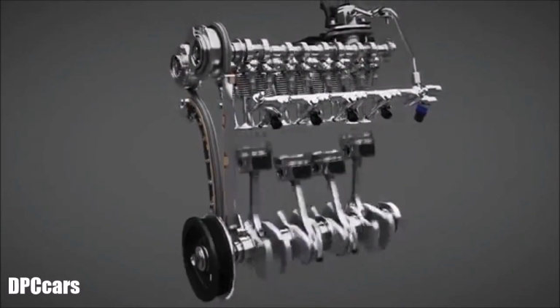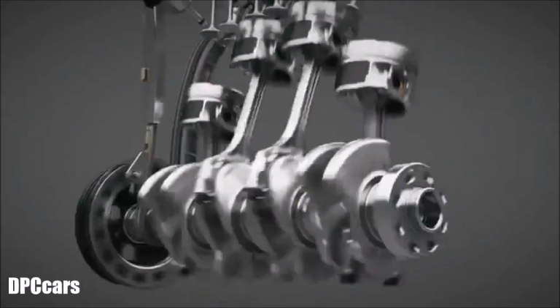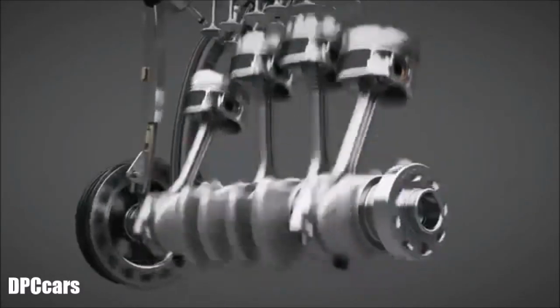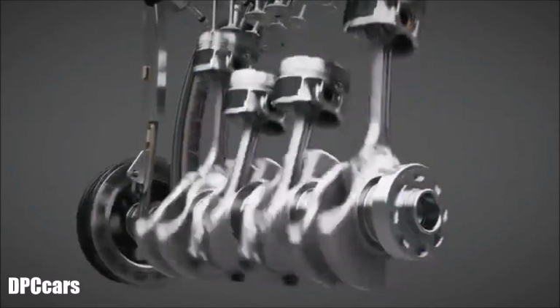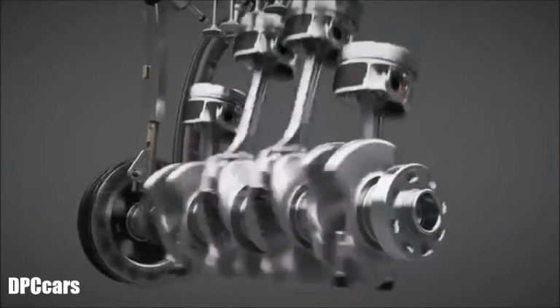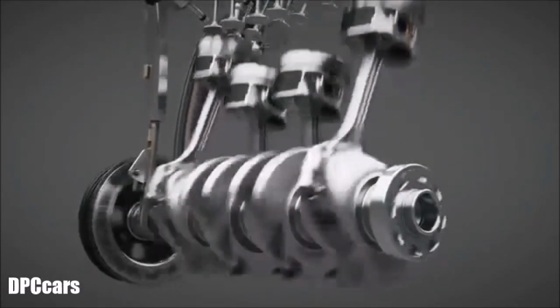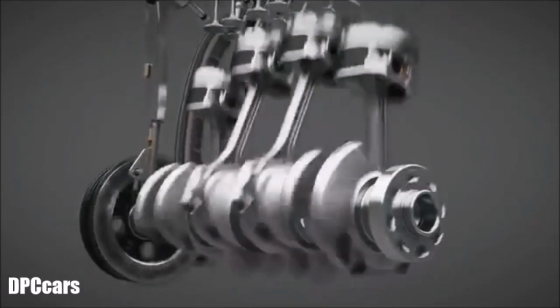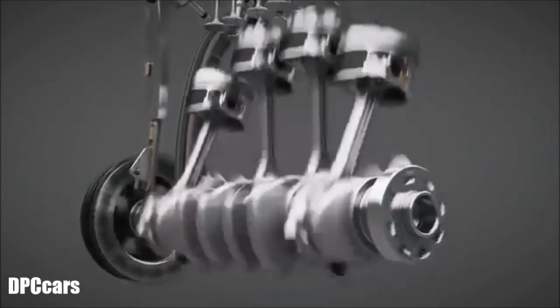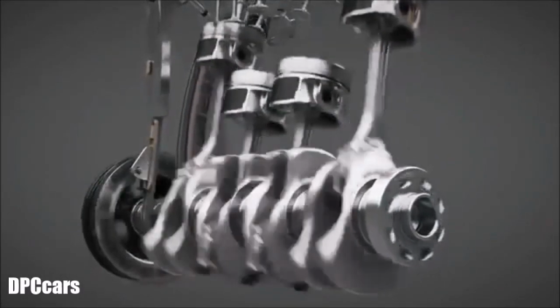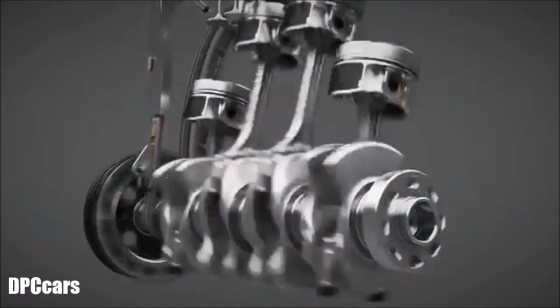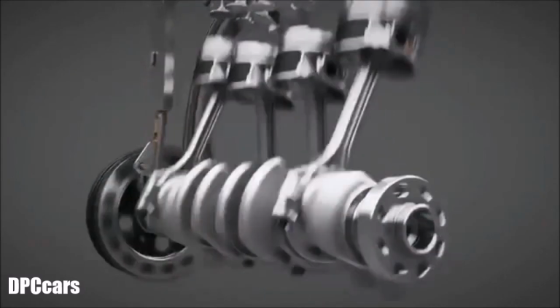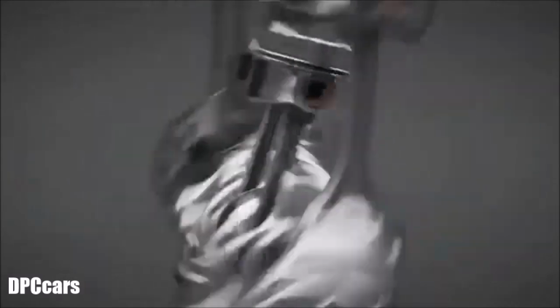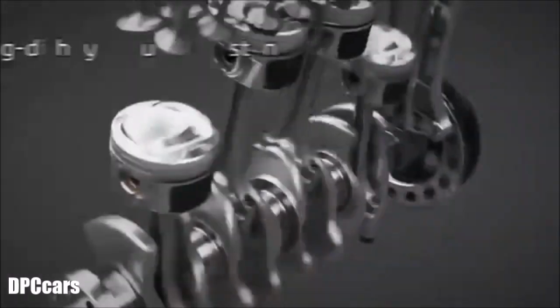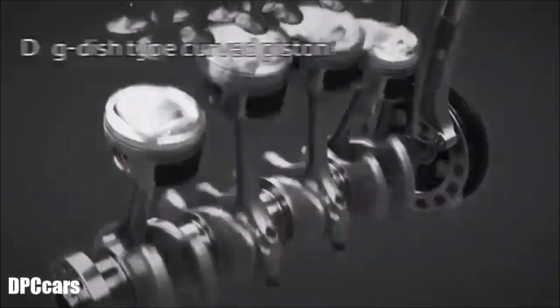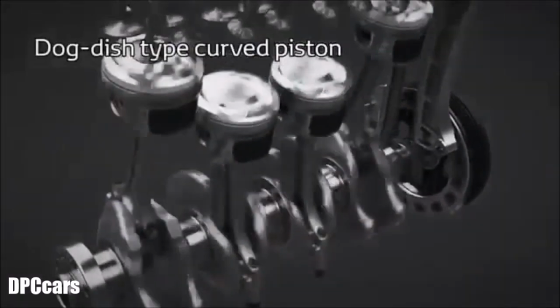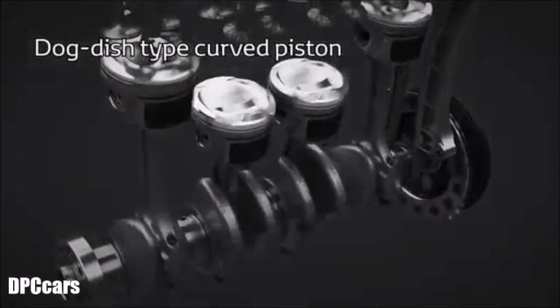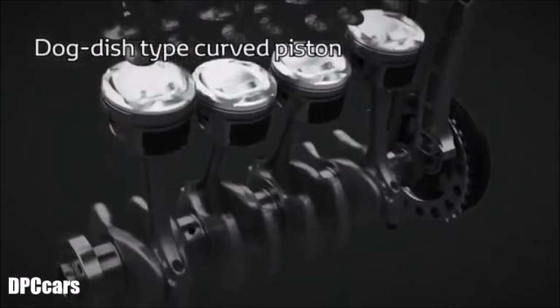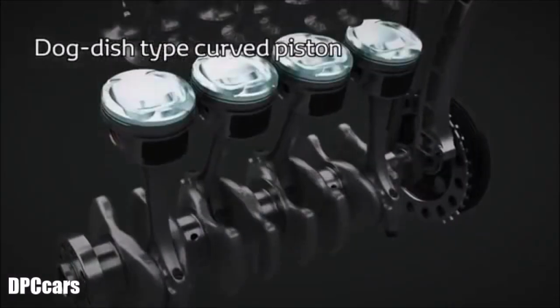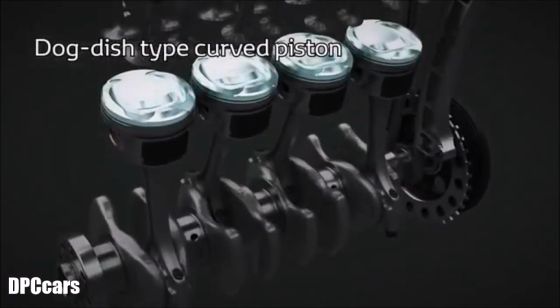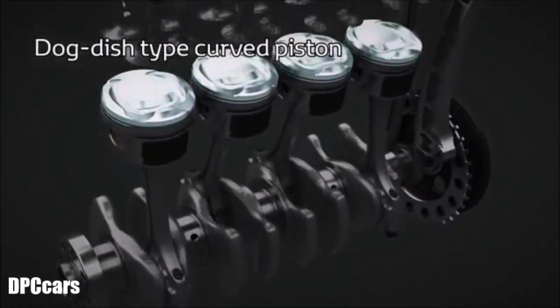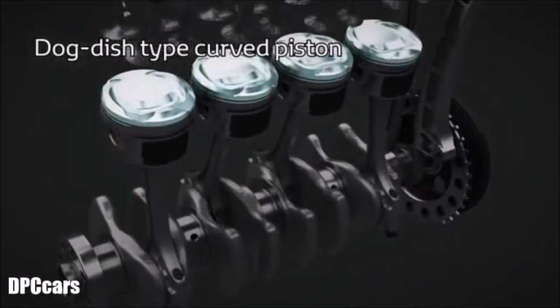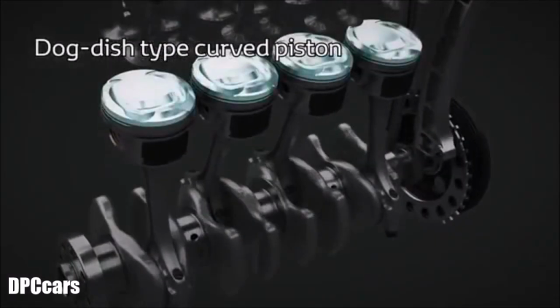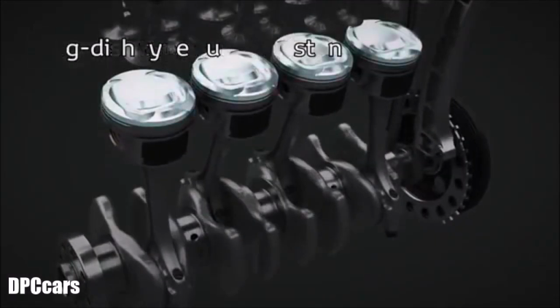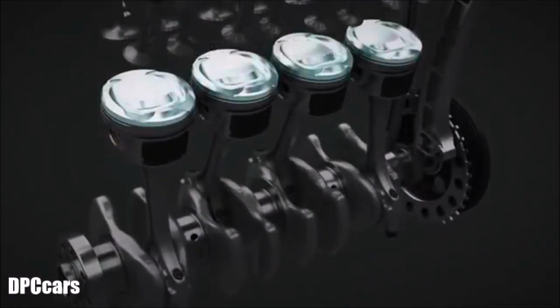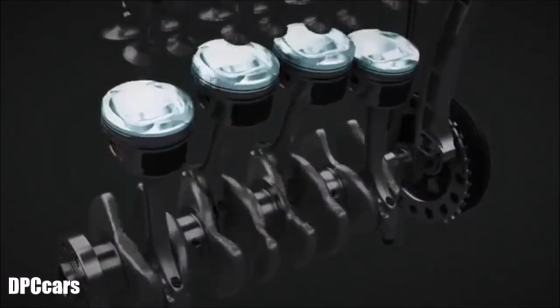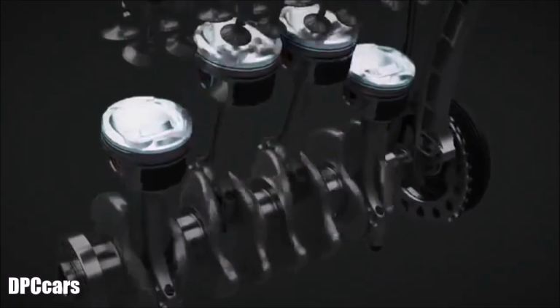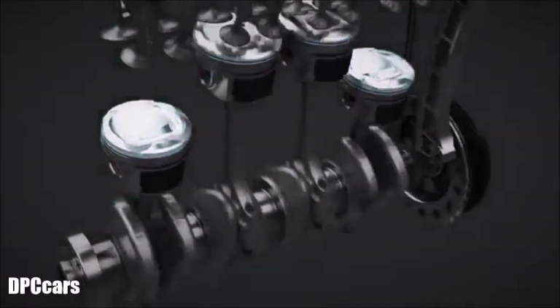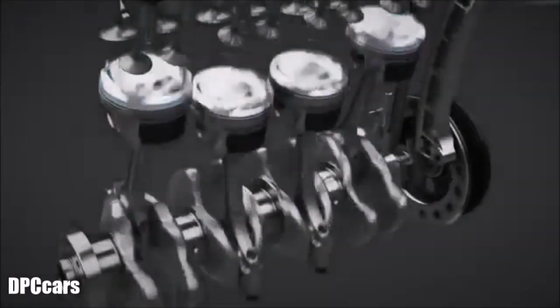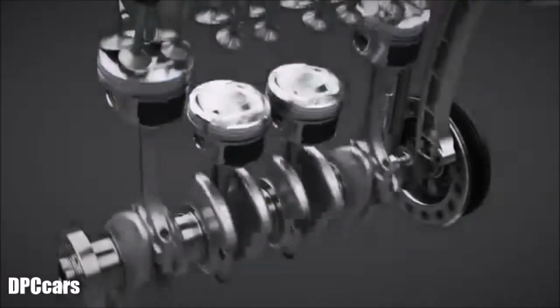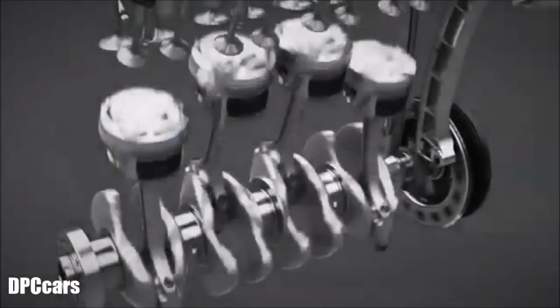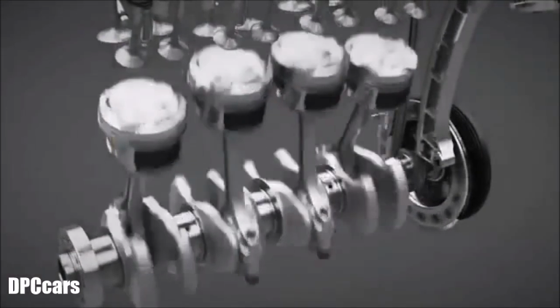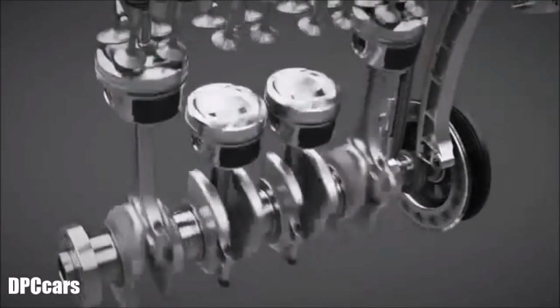Newly conceived dog-dish type curved pistons ensure a stable combustion in all conditions.